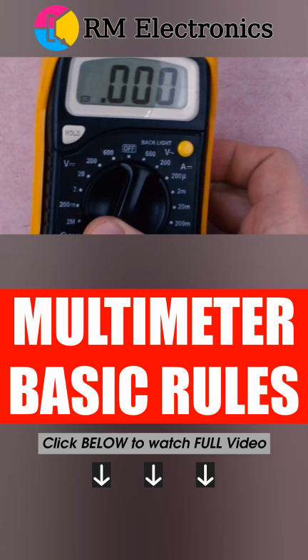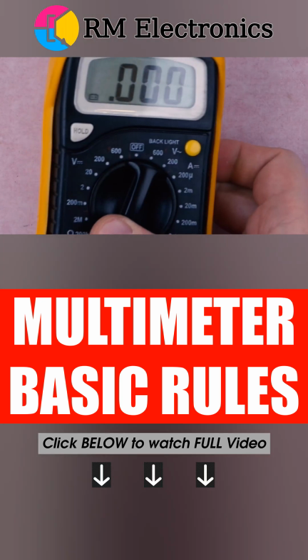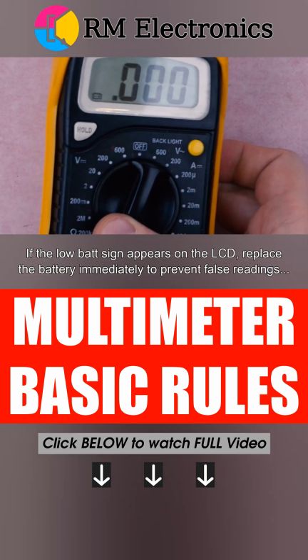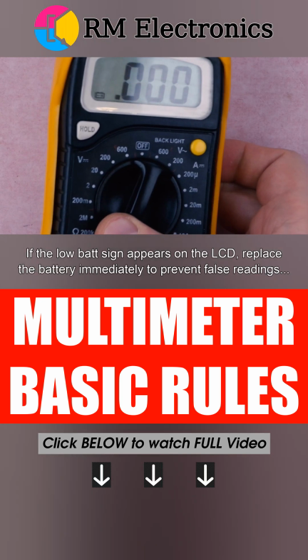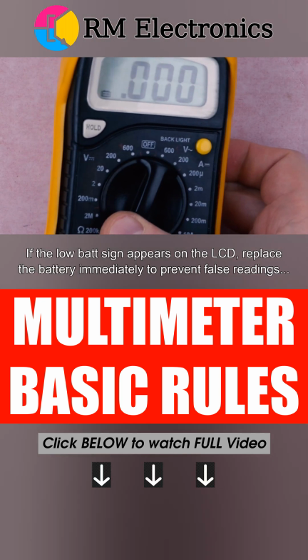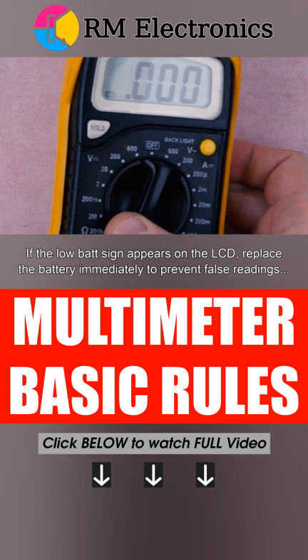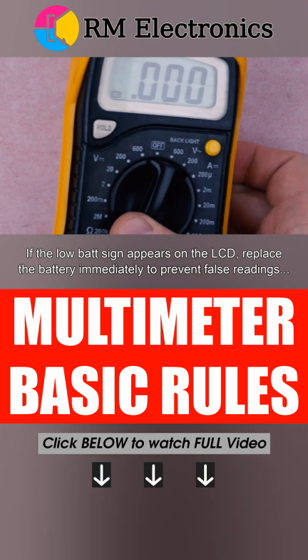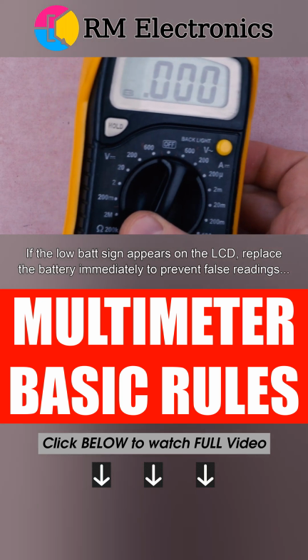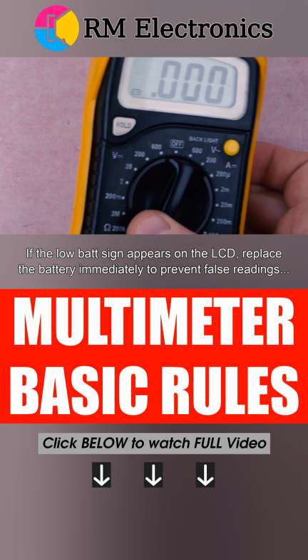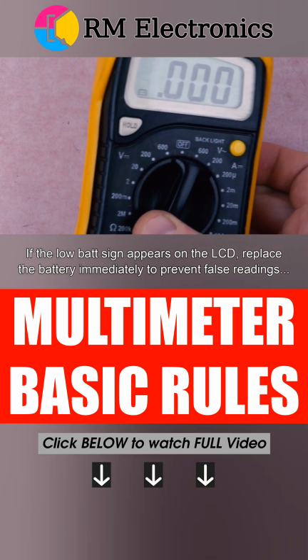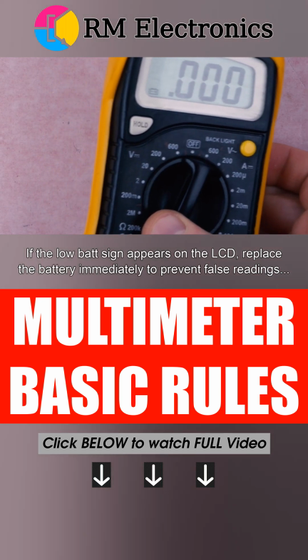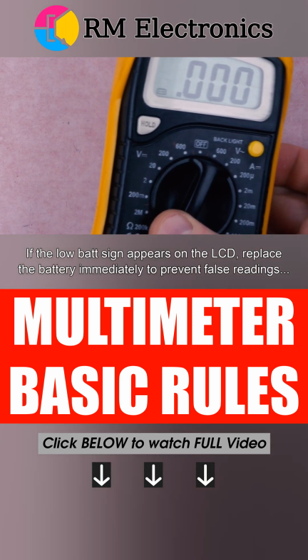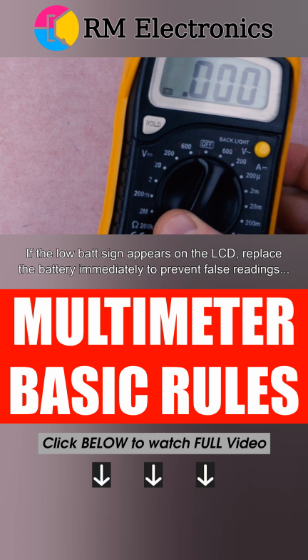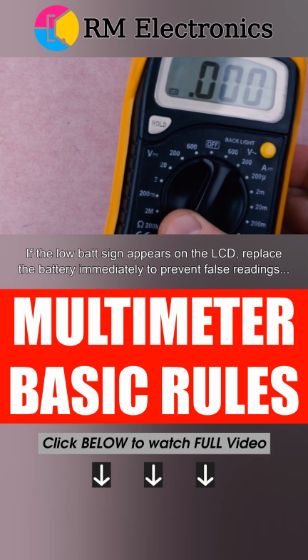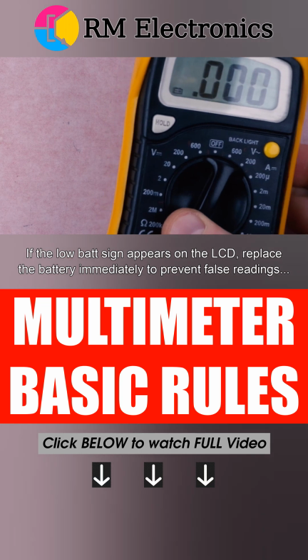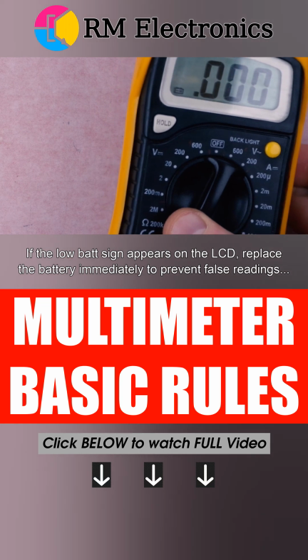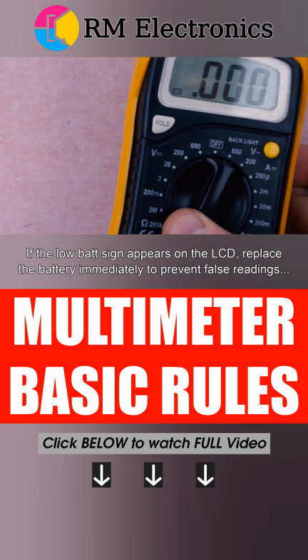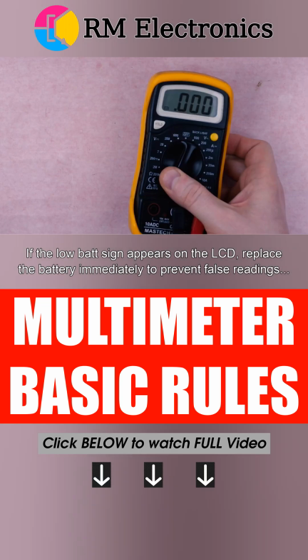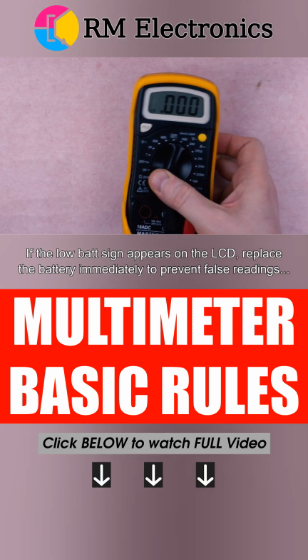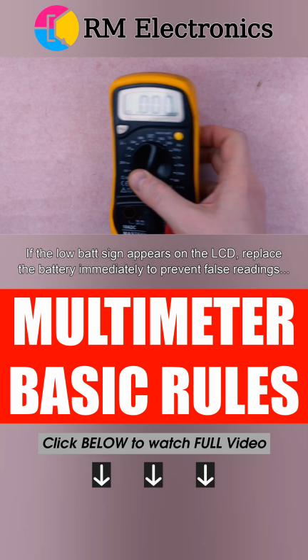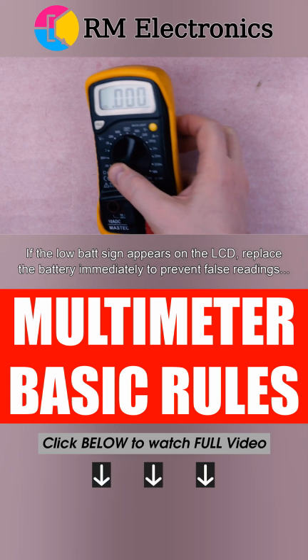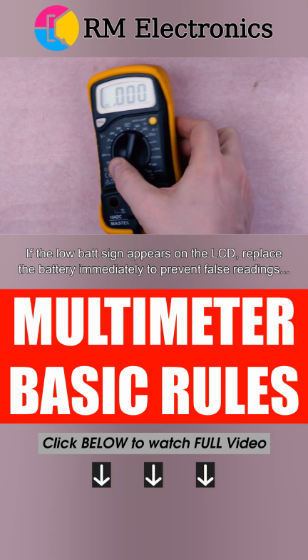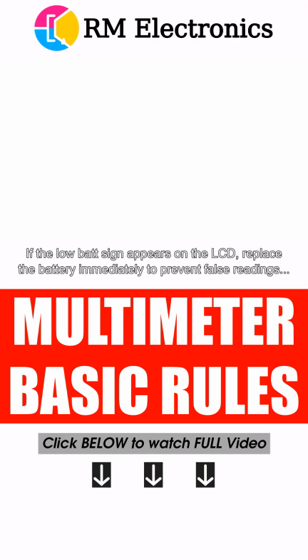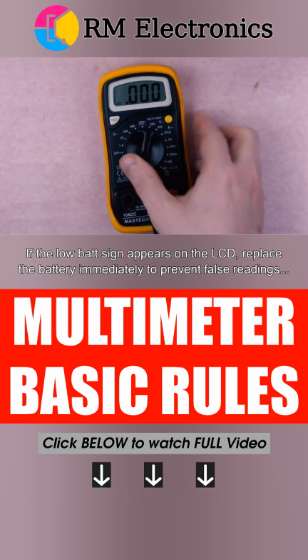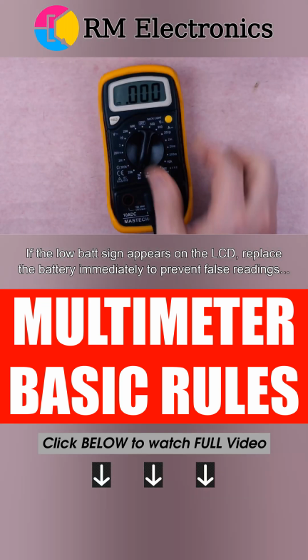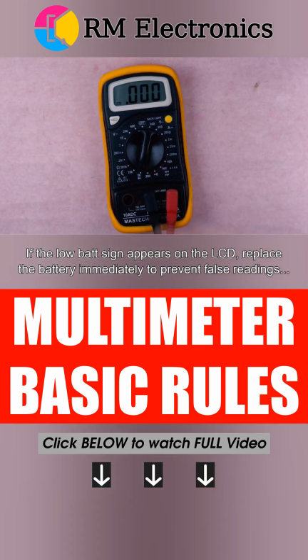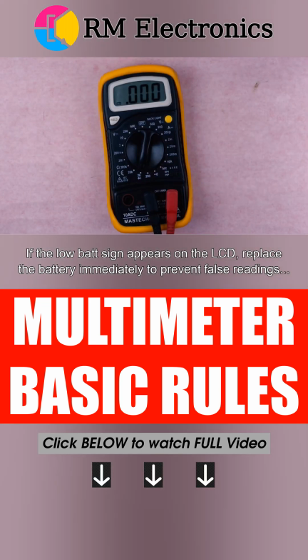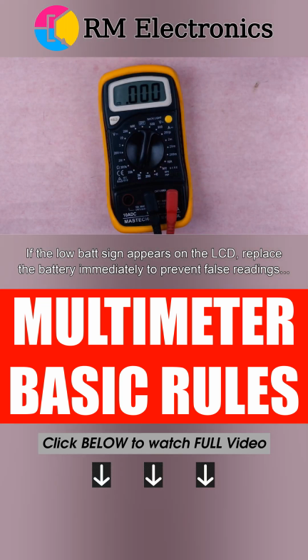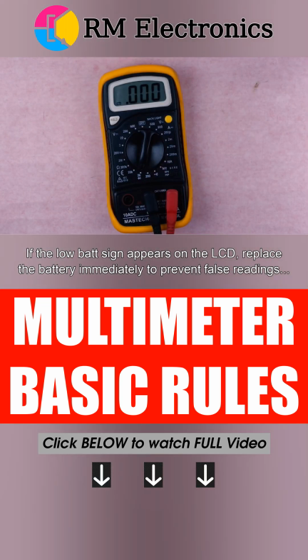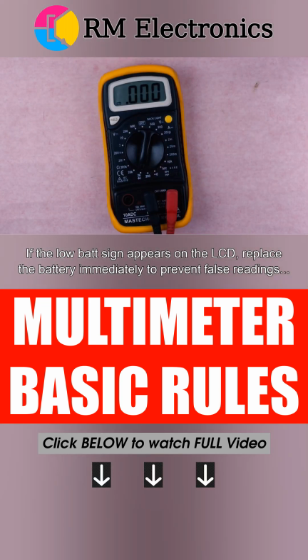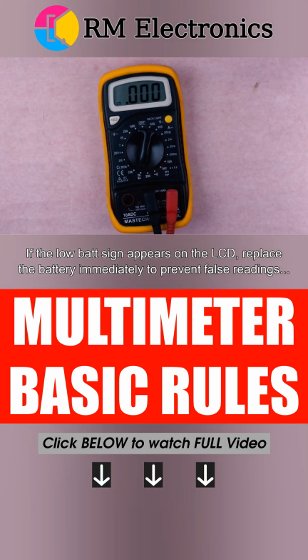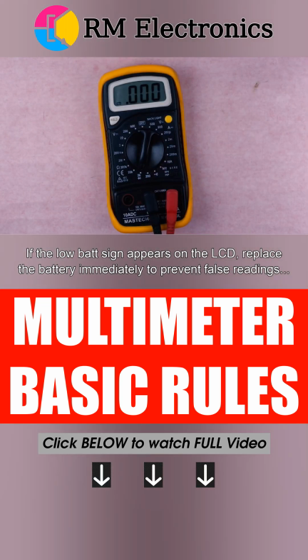If the low bat sign appears on the LCD, replace the battery immediately to prevent false readings.